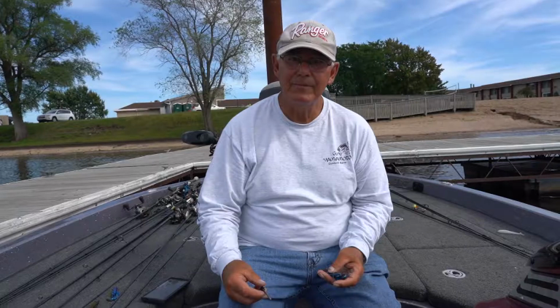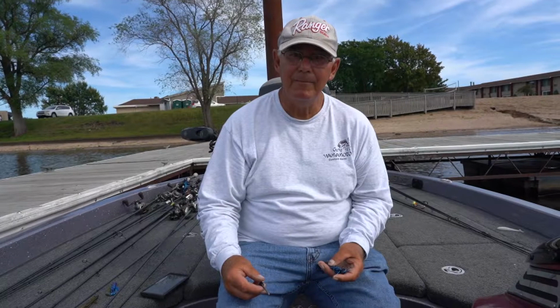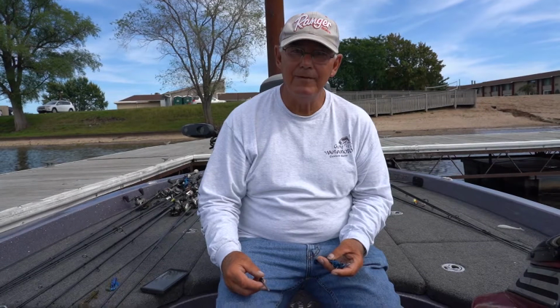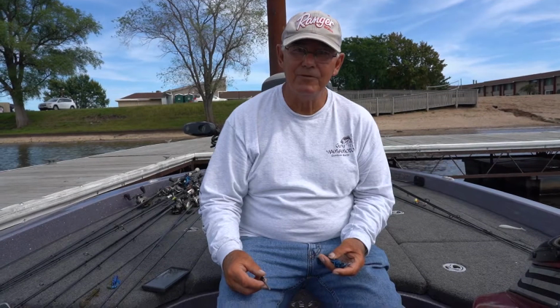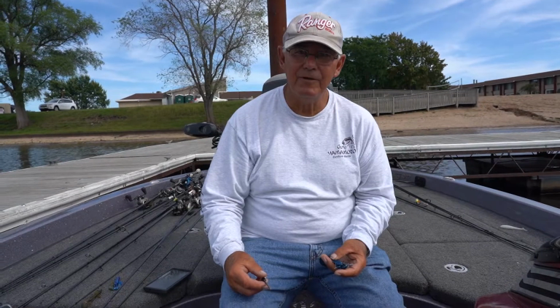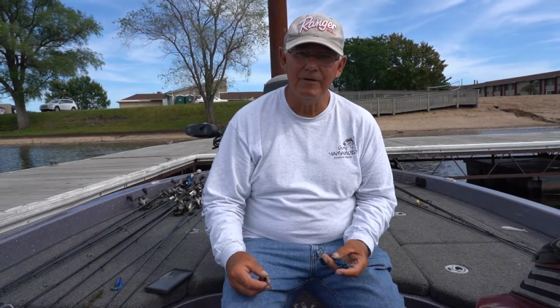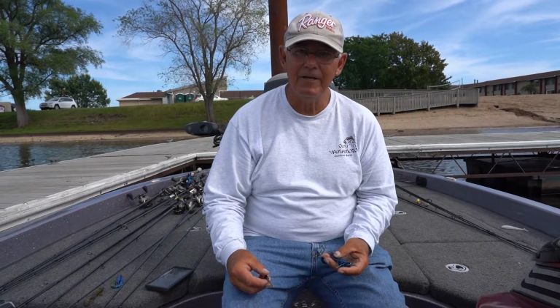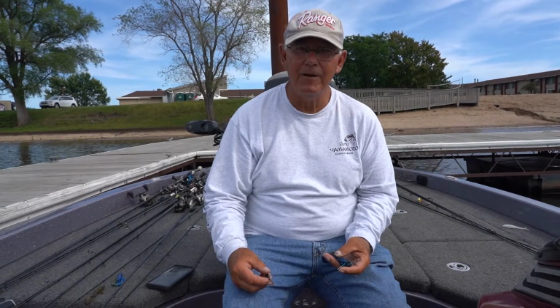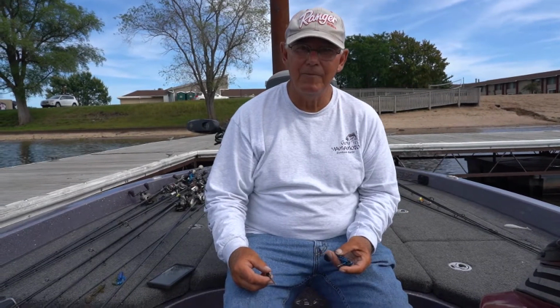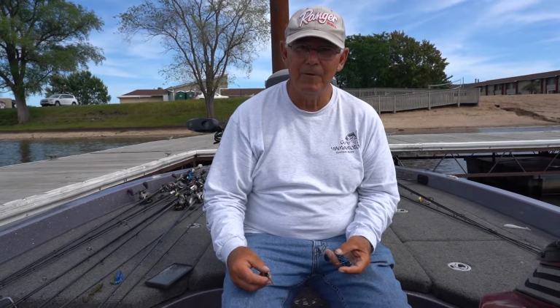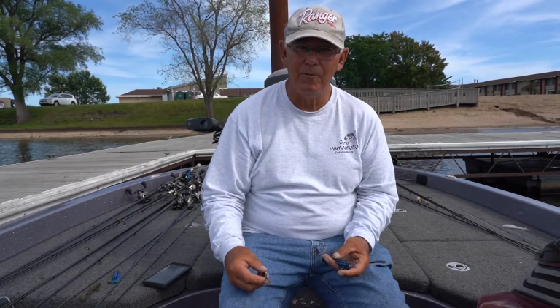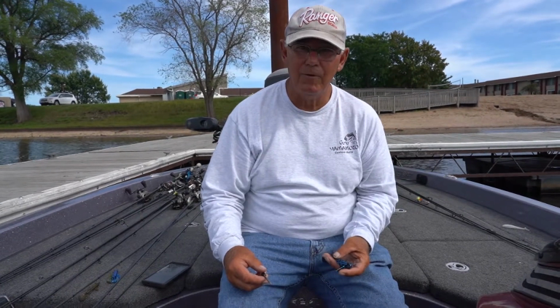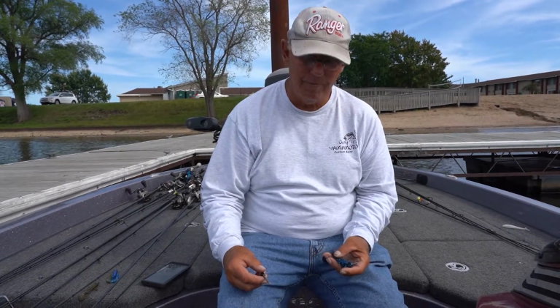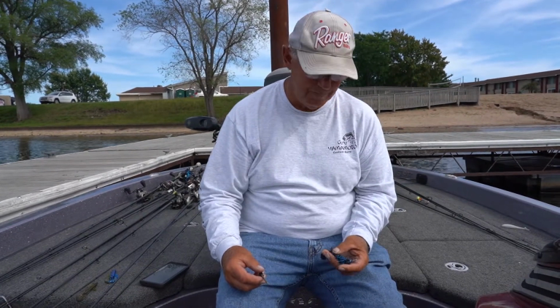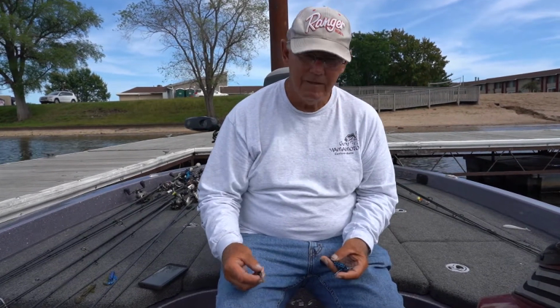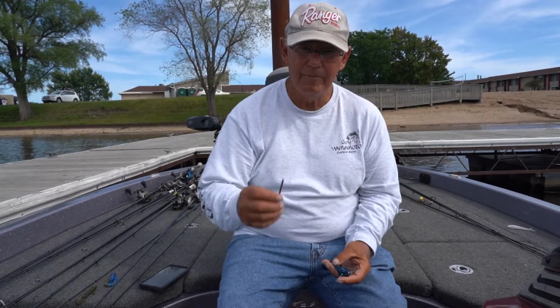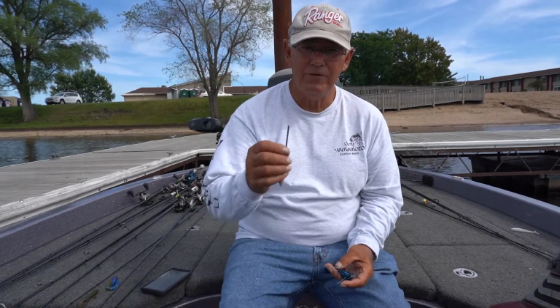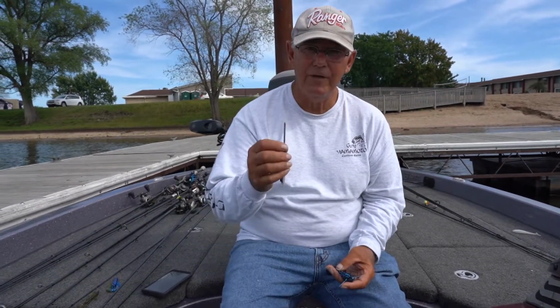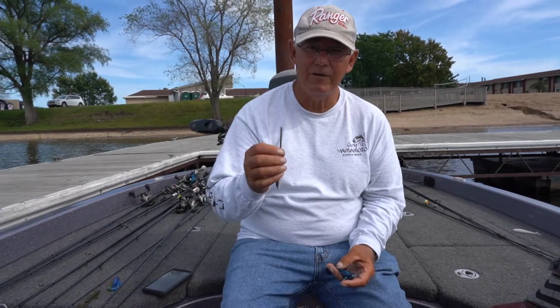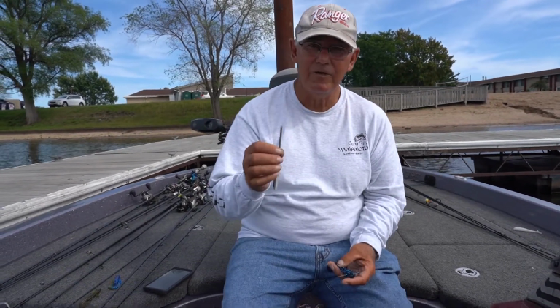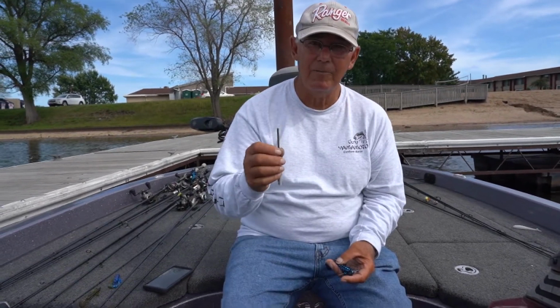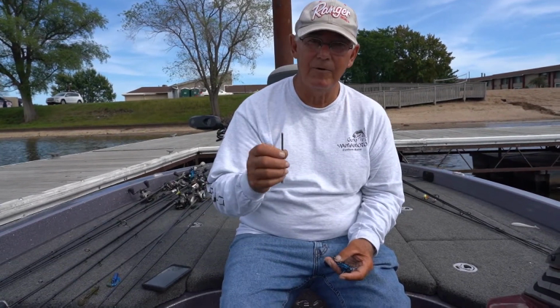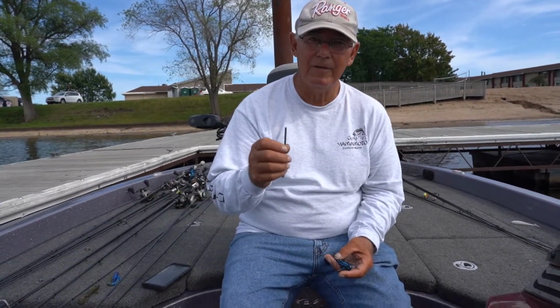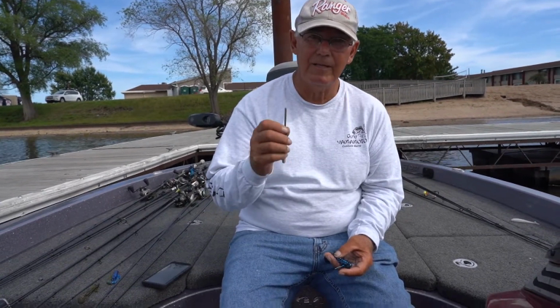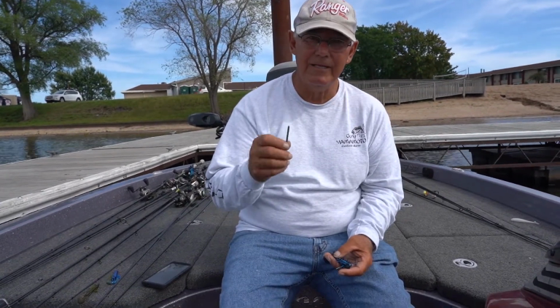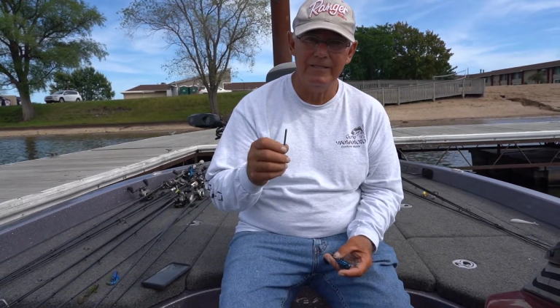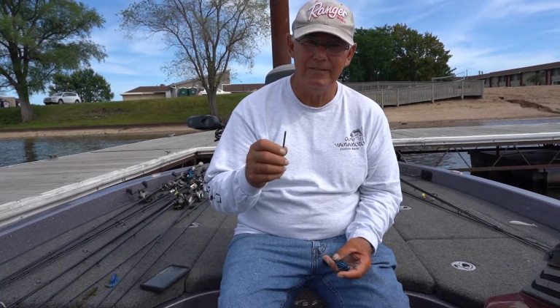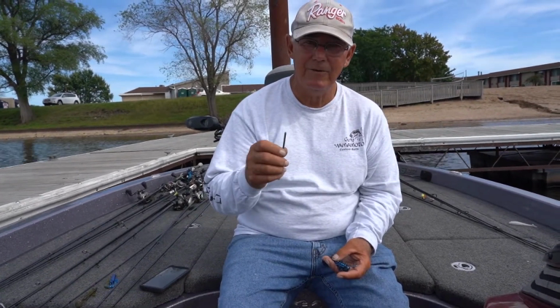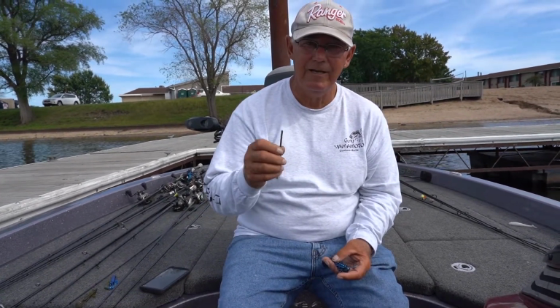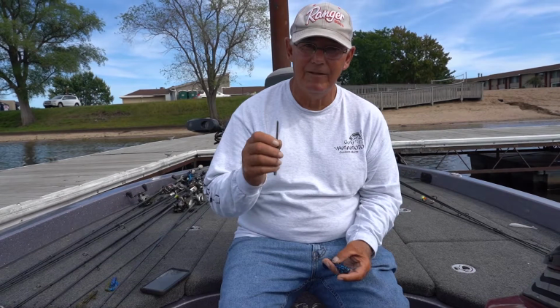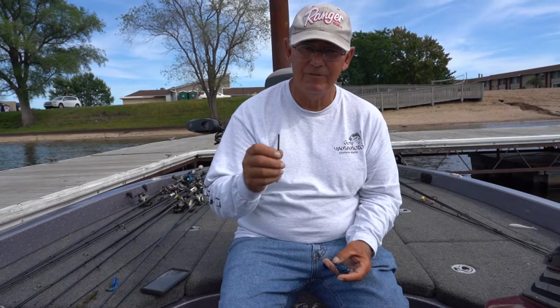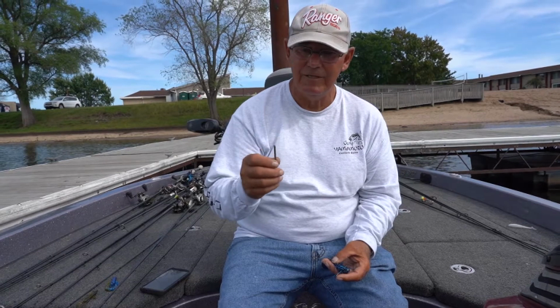Tom Monsoor, Gary Yamamoto Pro. I'm going to show you how to sharpen a hook the easiest way you'll ever see.